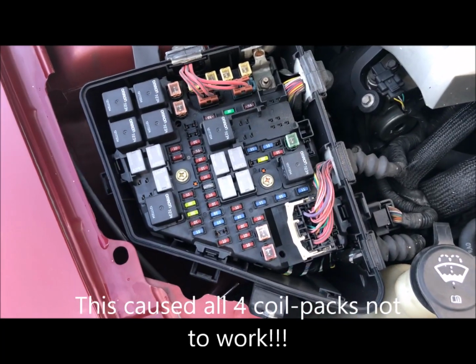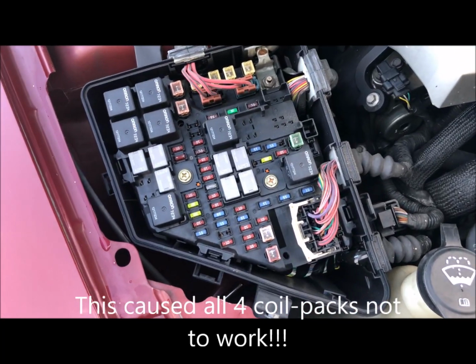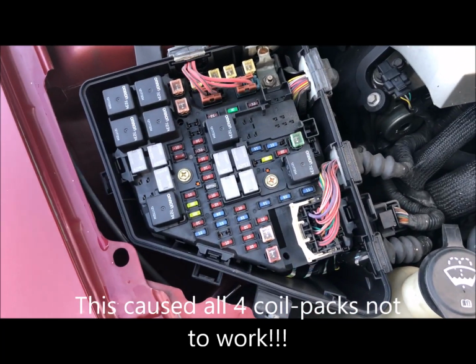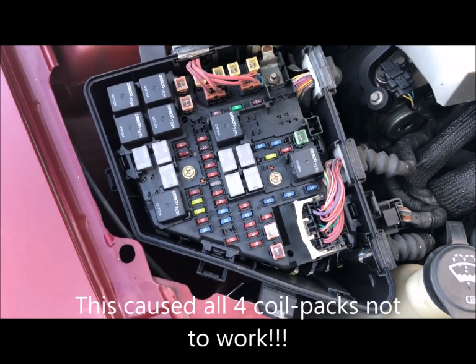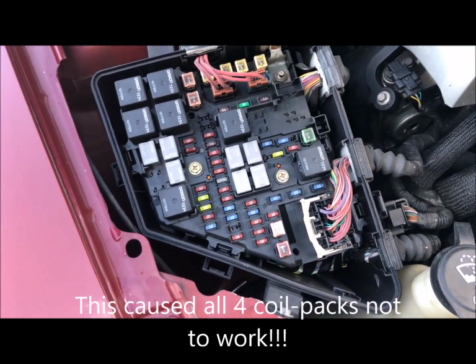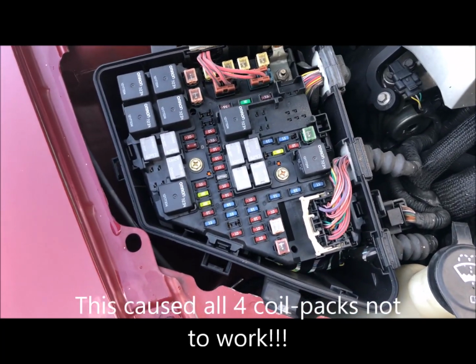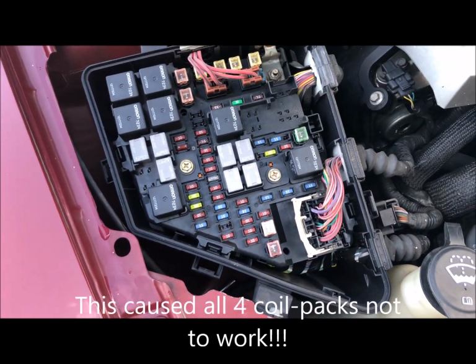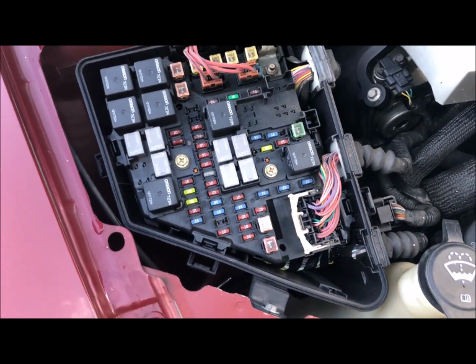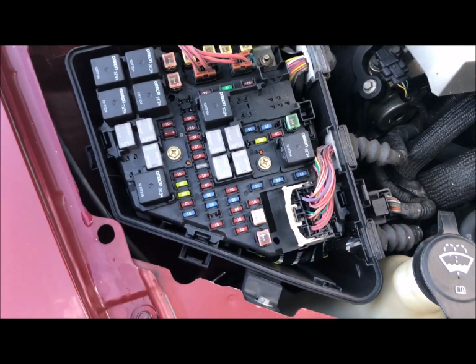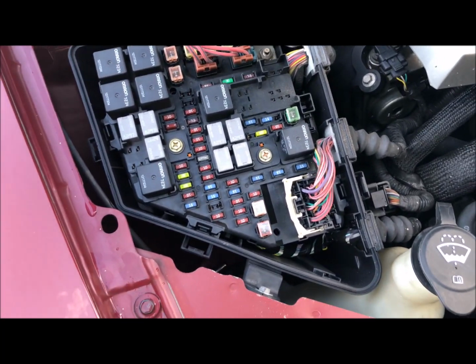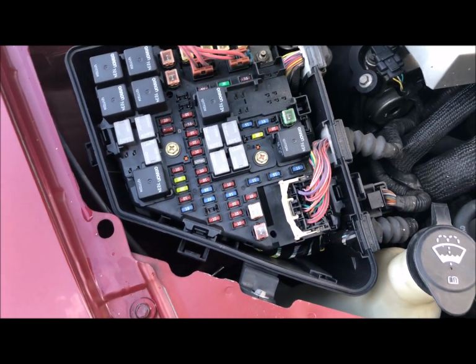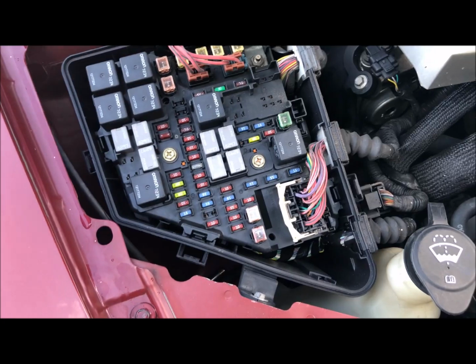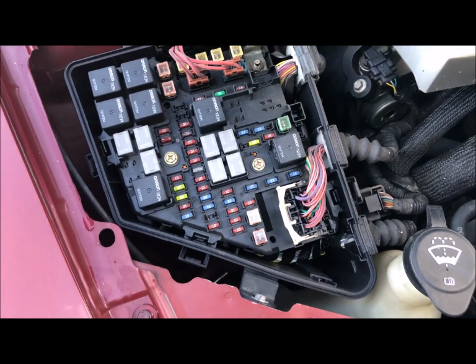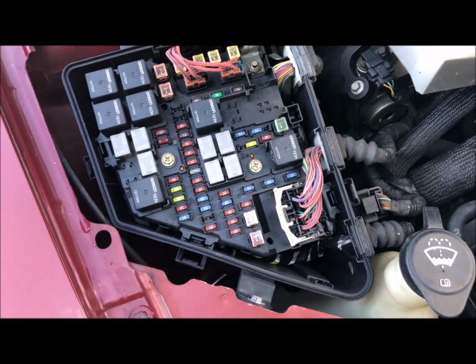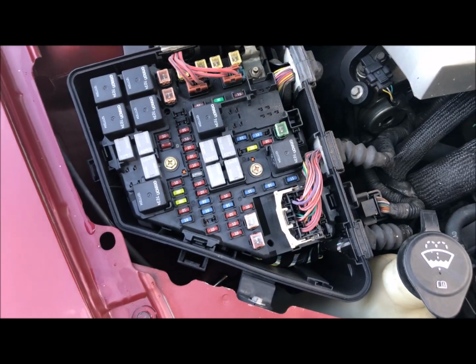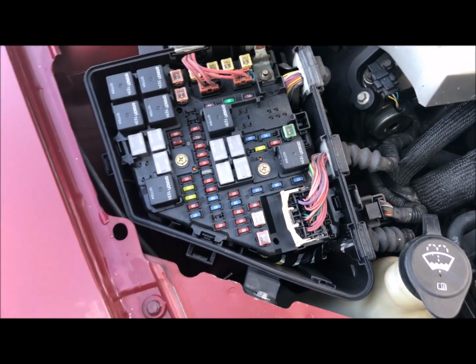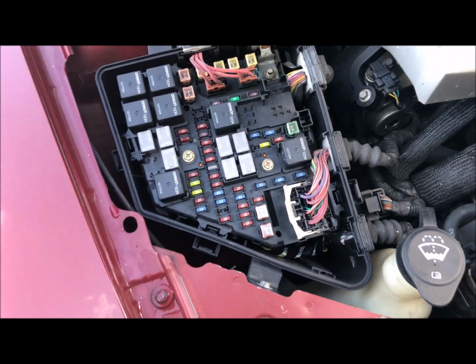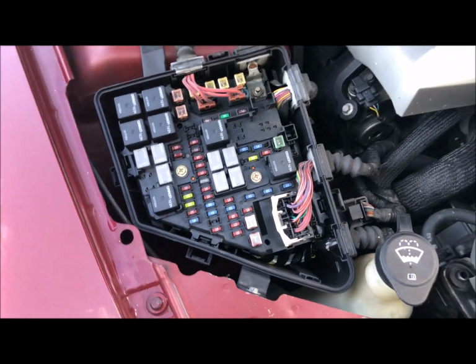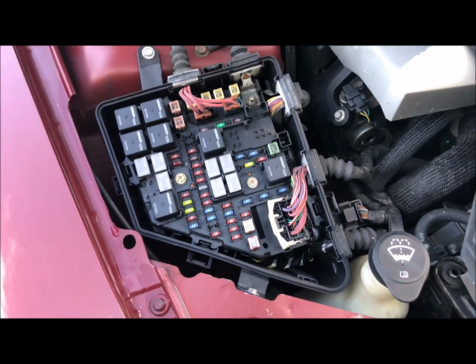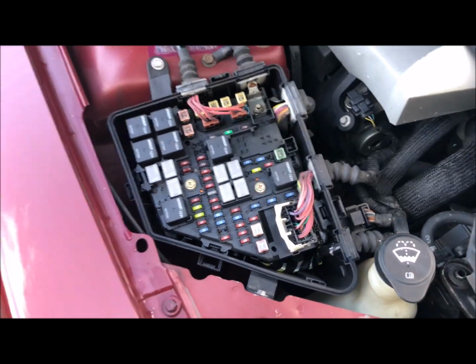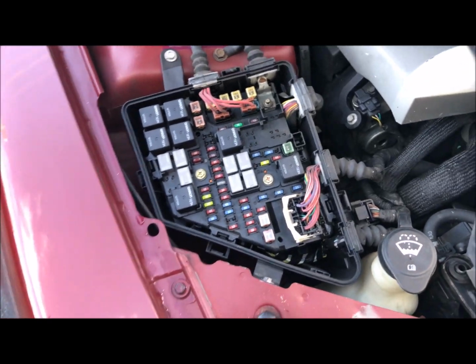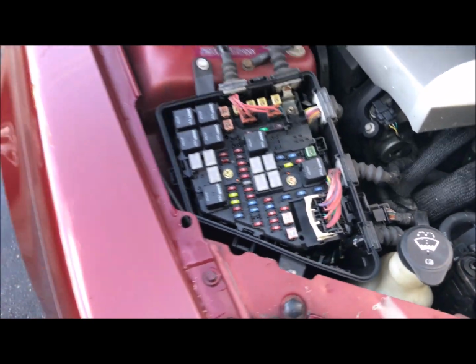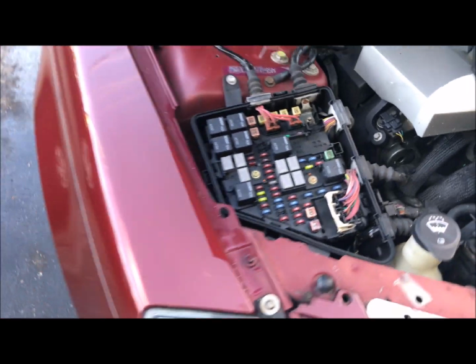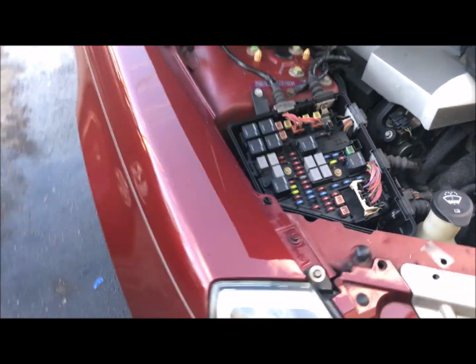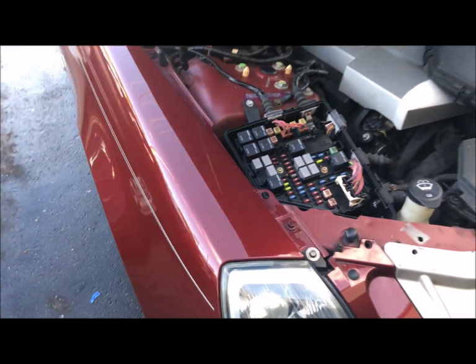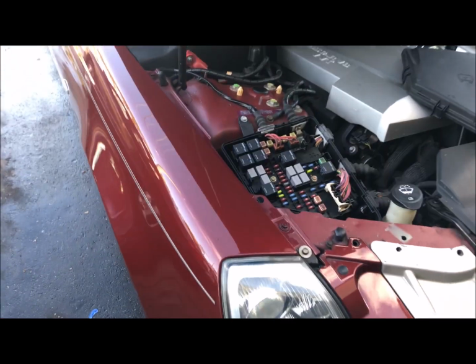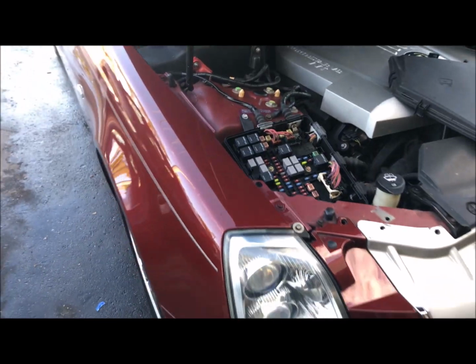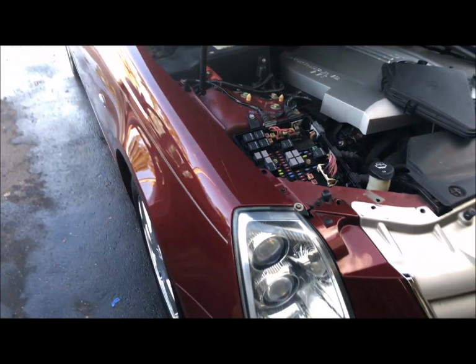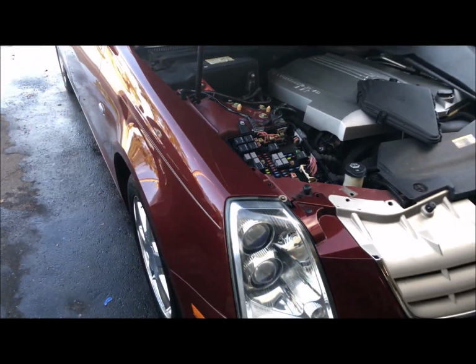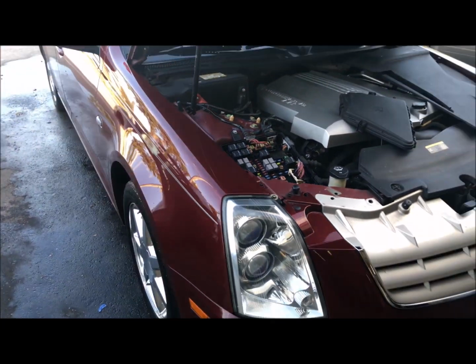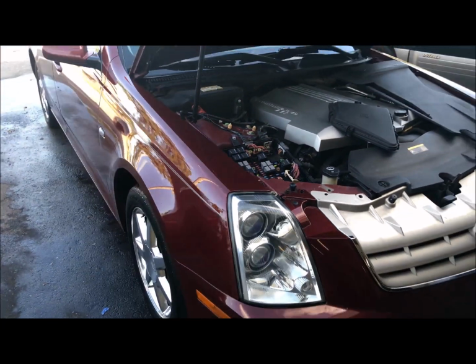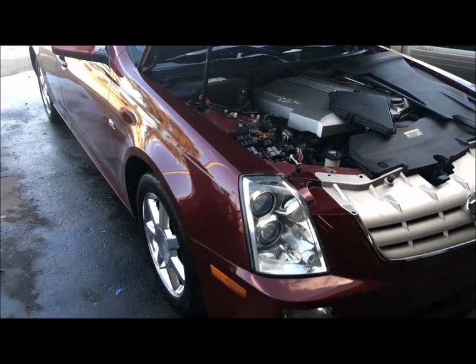A dollar for a fuse — 15 amp. All right guys, always be cool.